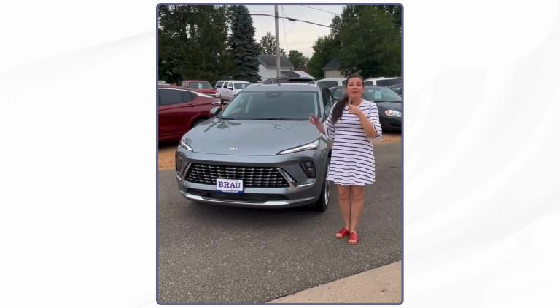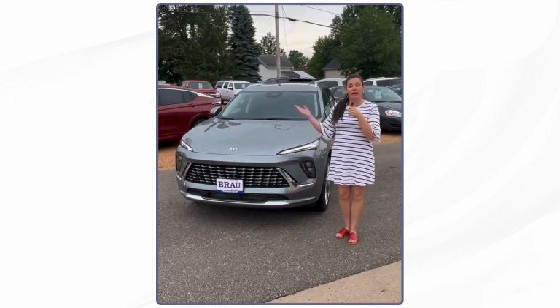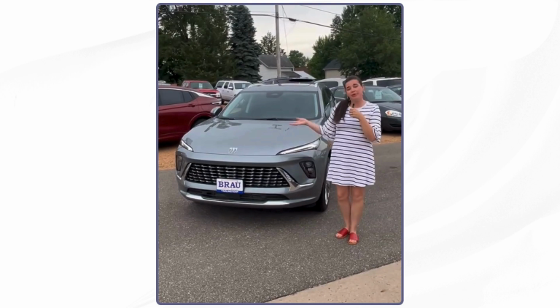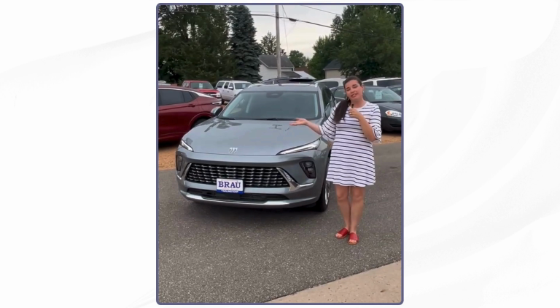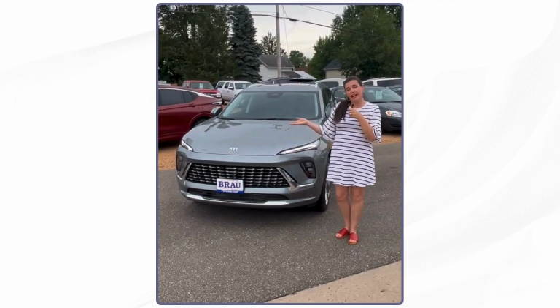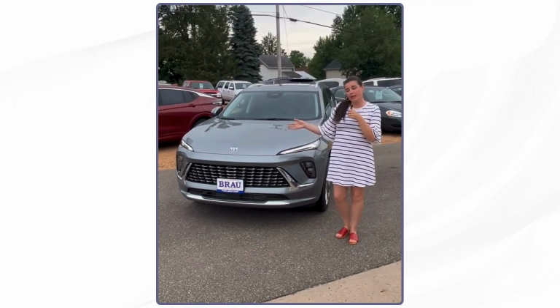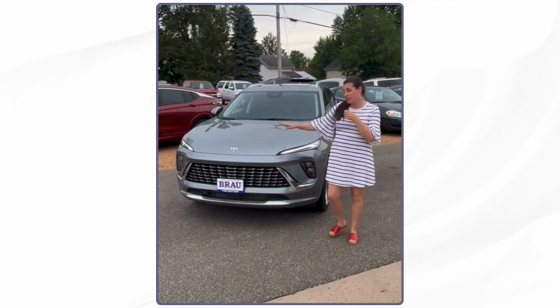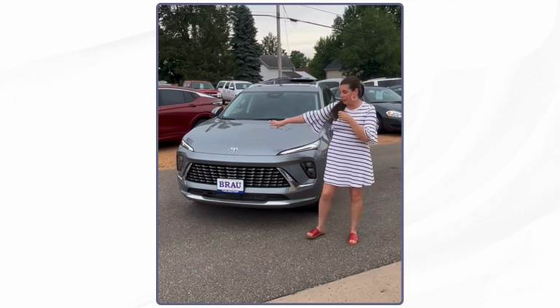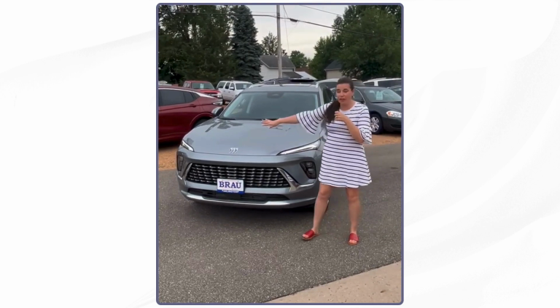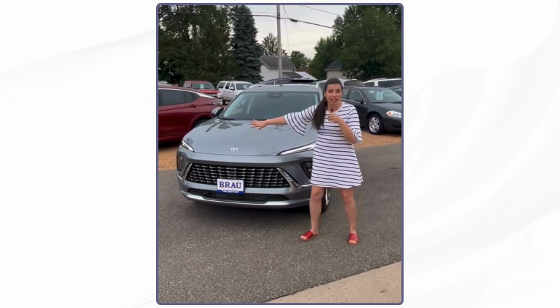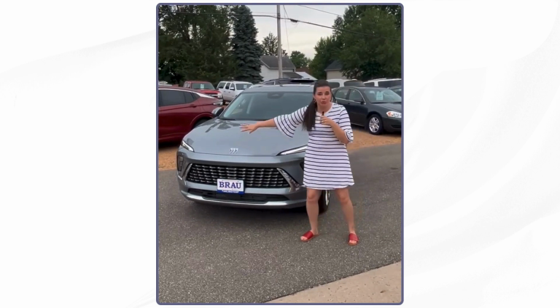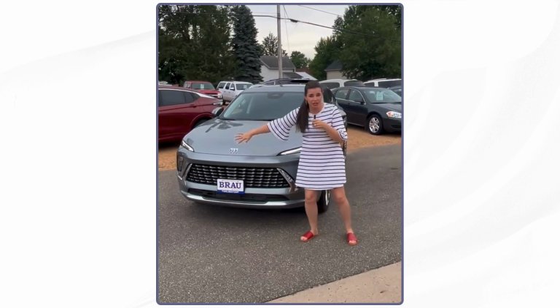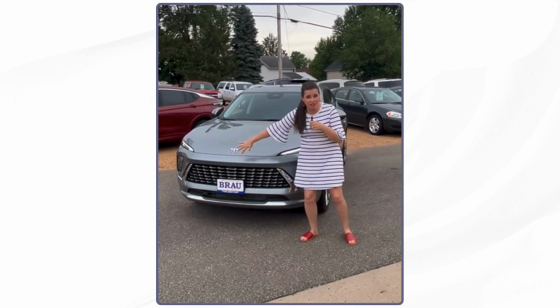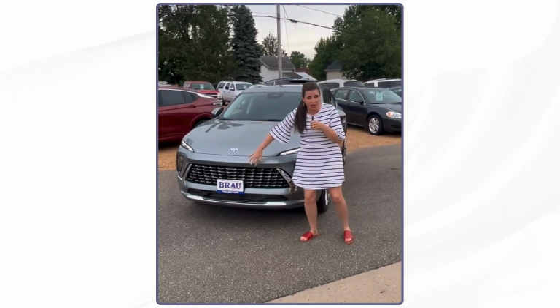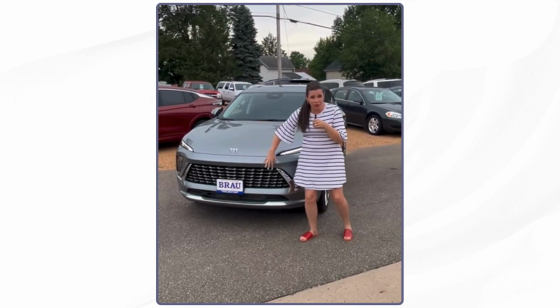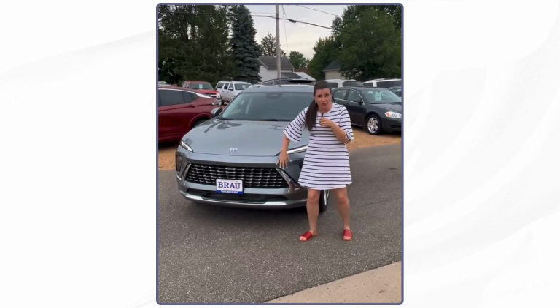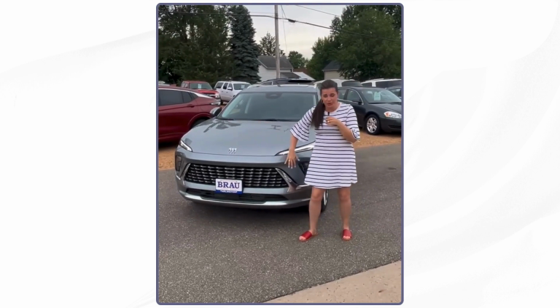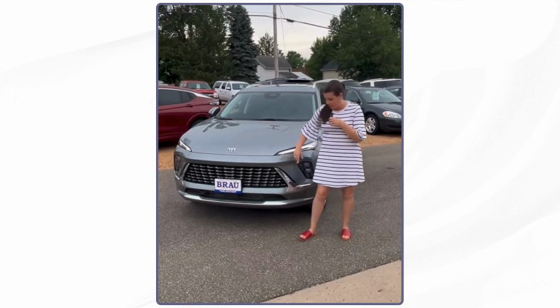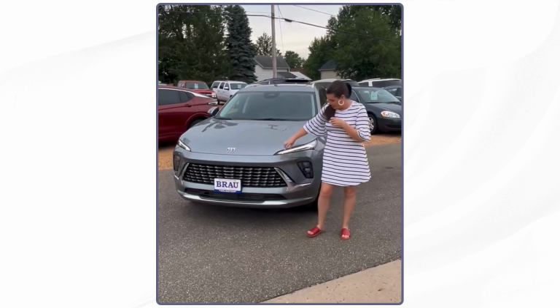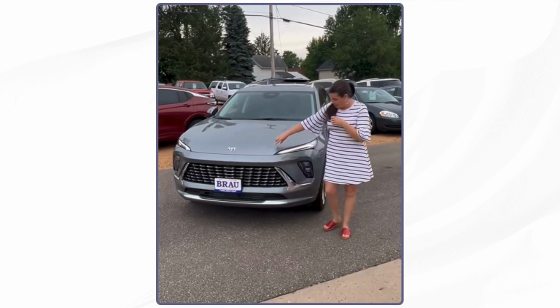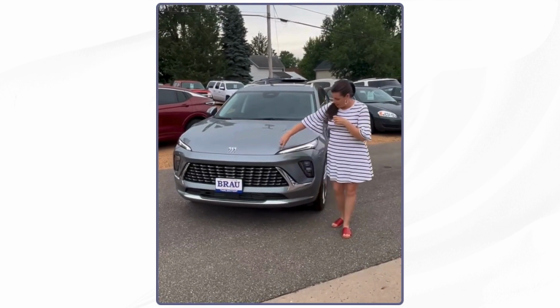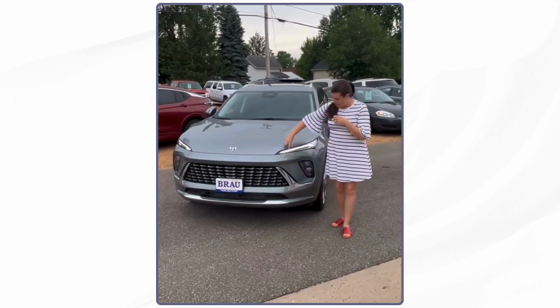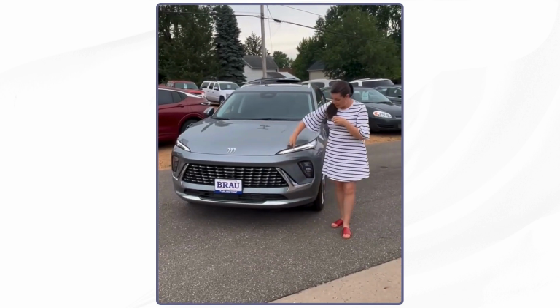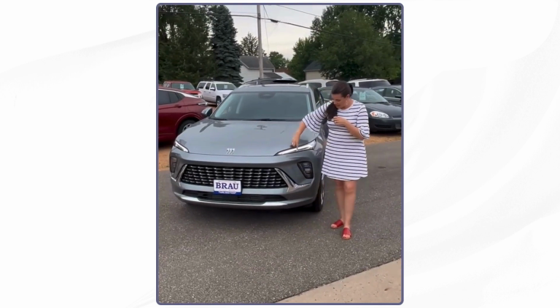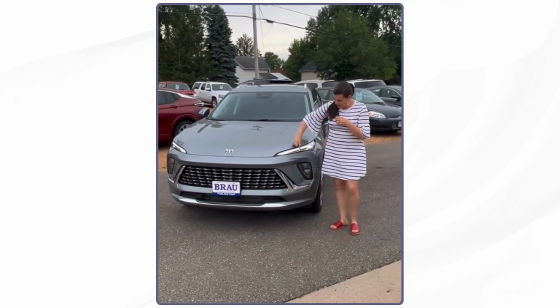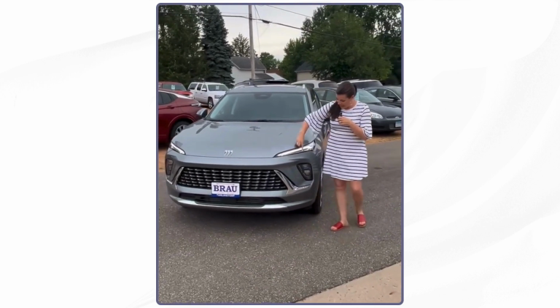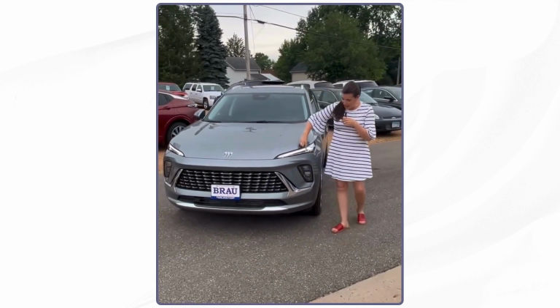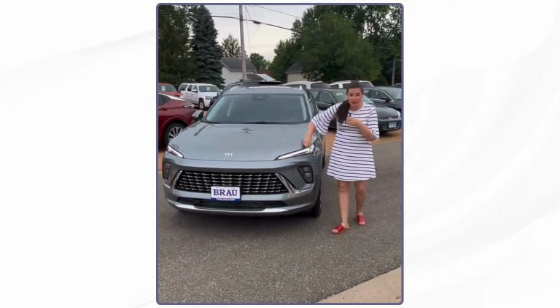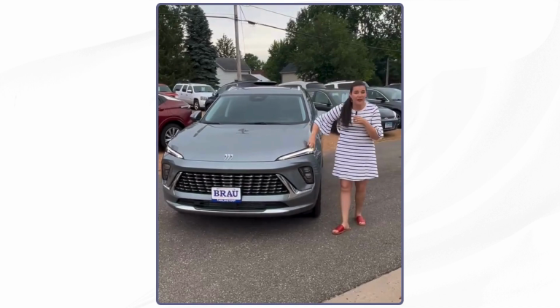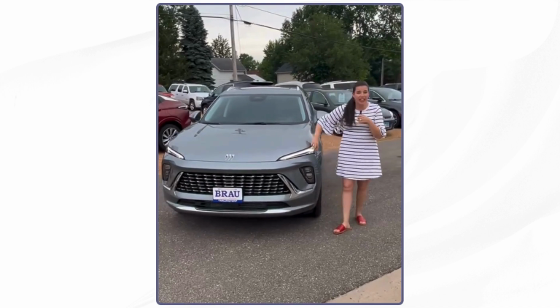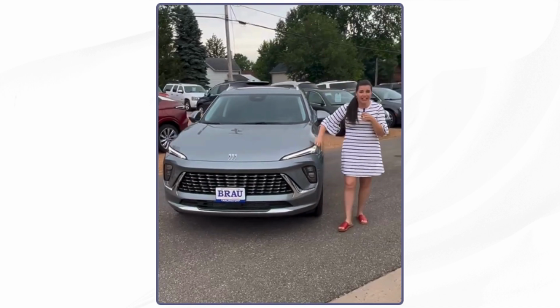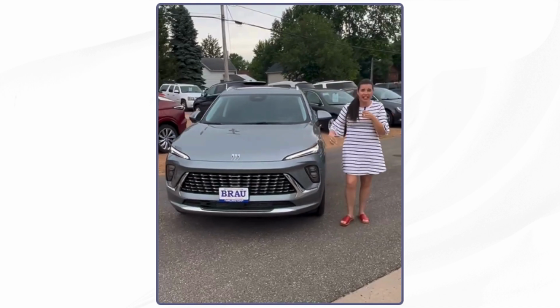By redesign, I mean the front end grille is all new. Got this eyebrow headlight.